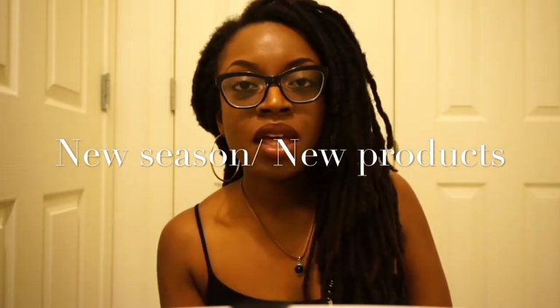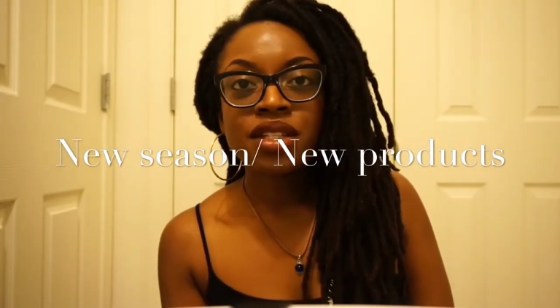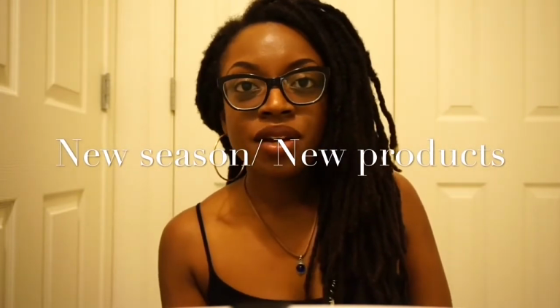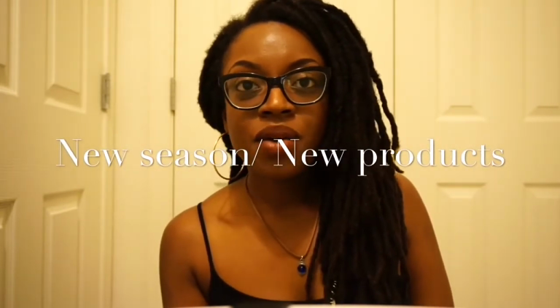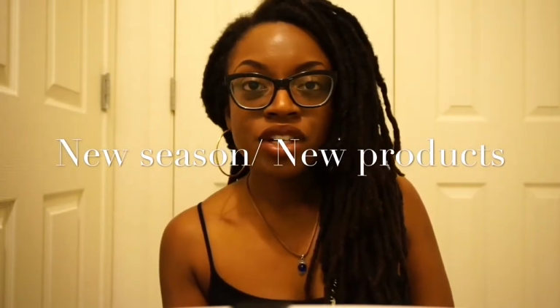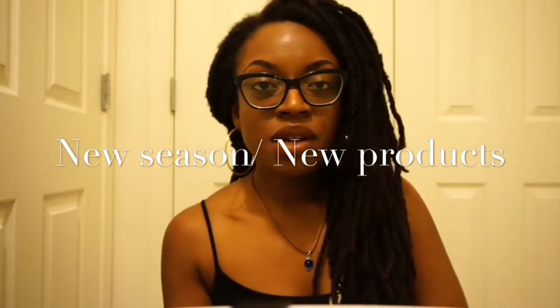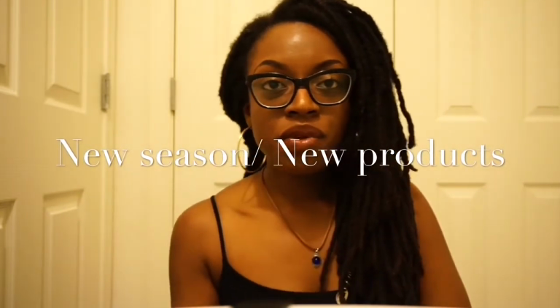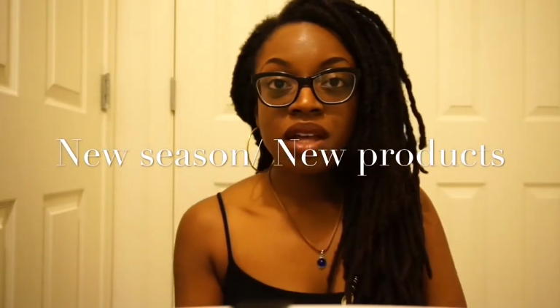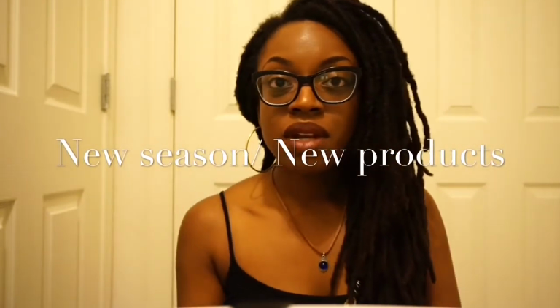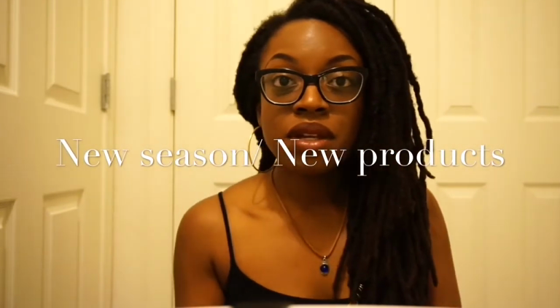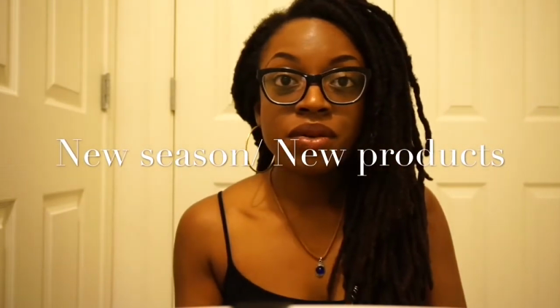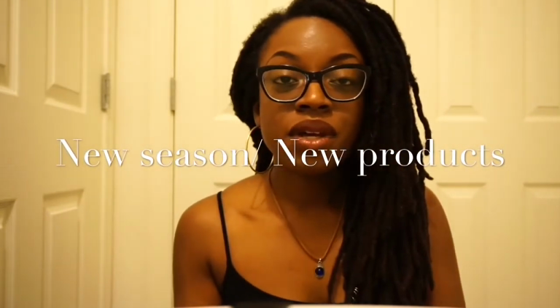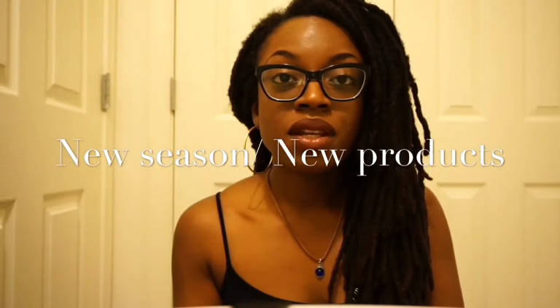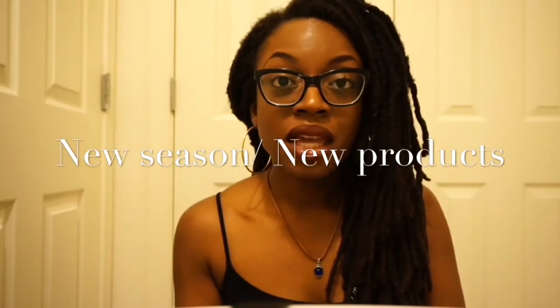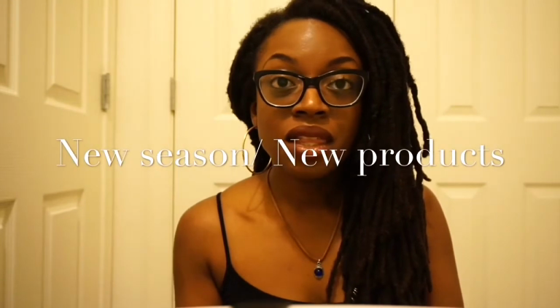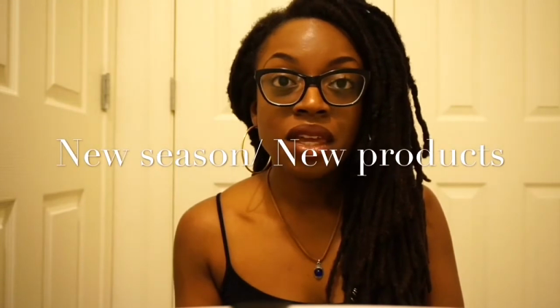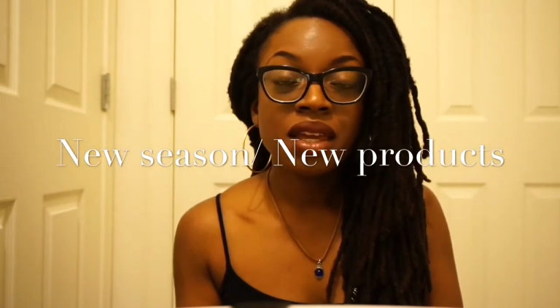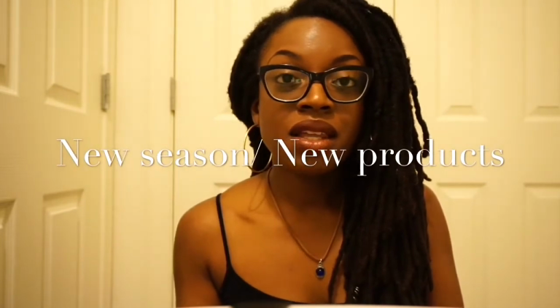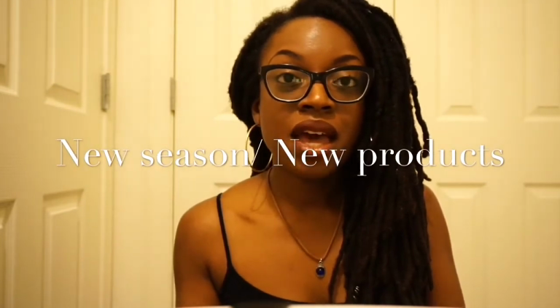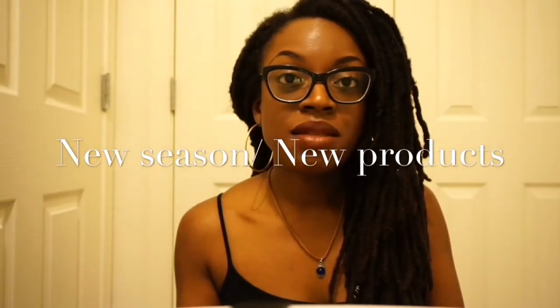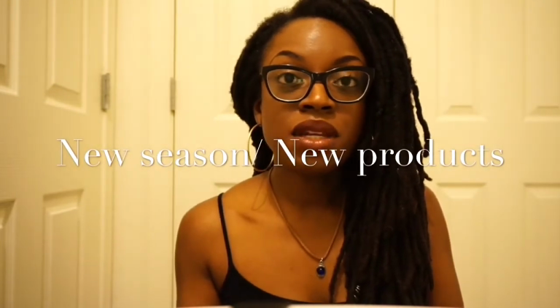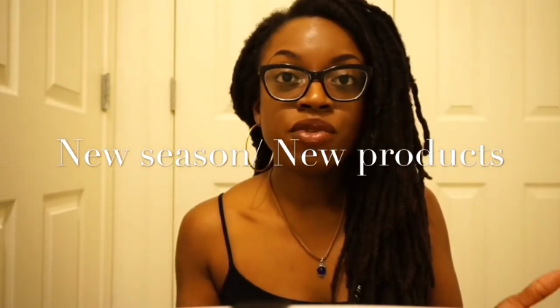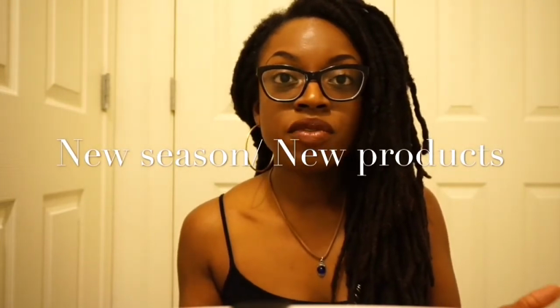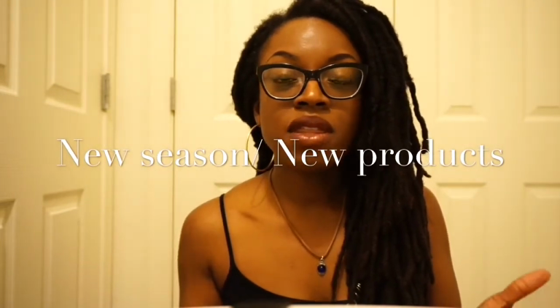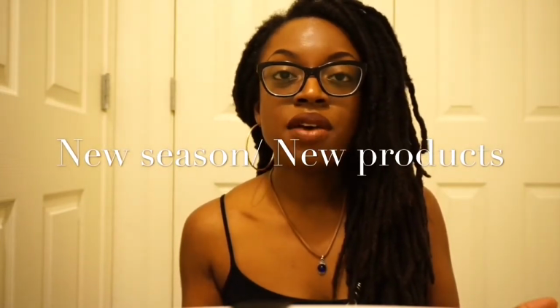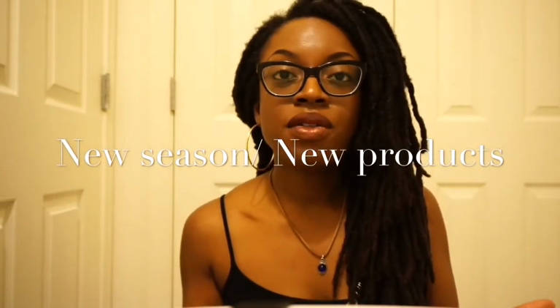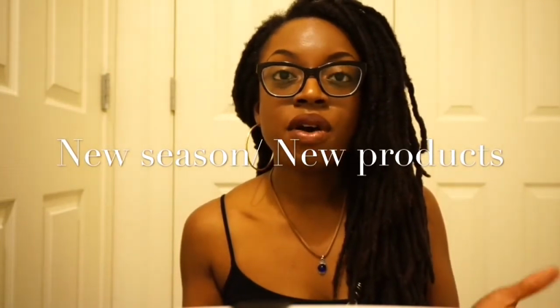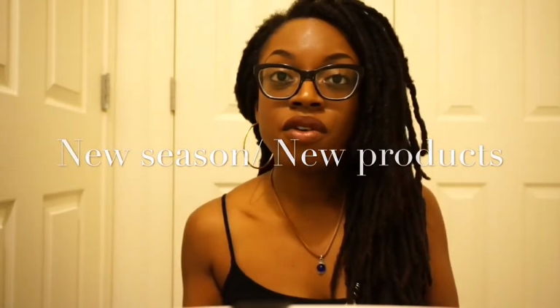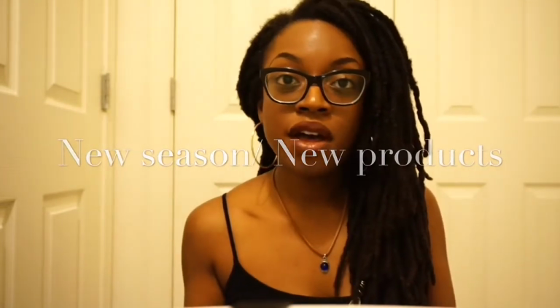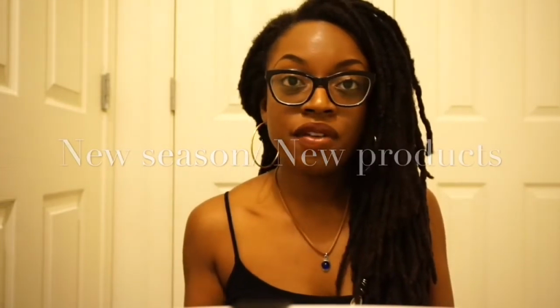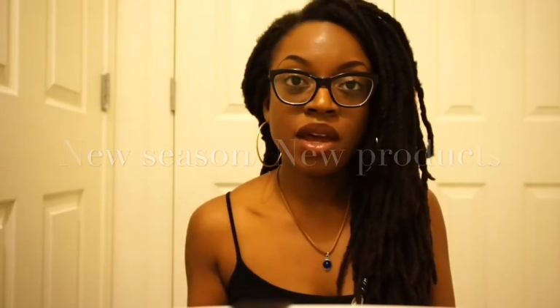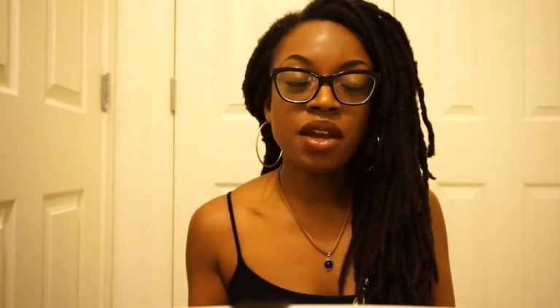I want to share with you guys what I've been doing lately, and it has been improving the overall health of my hair.